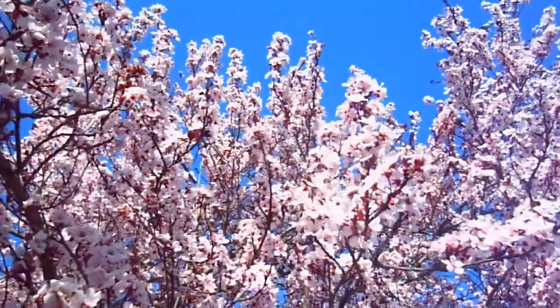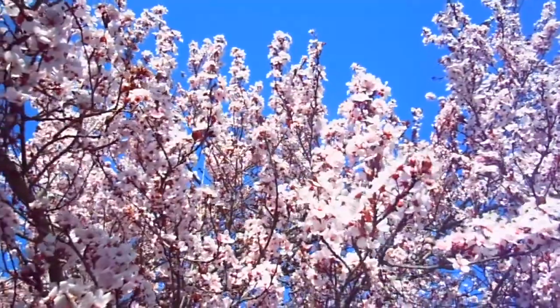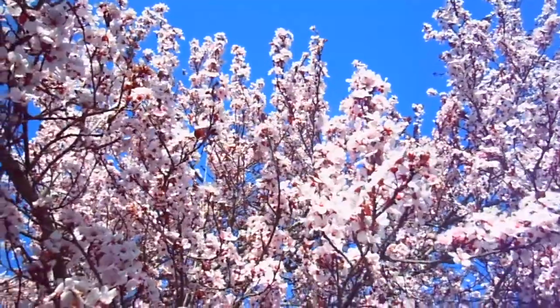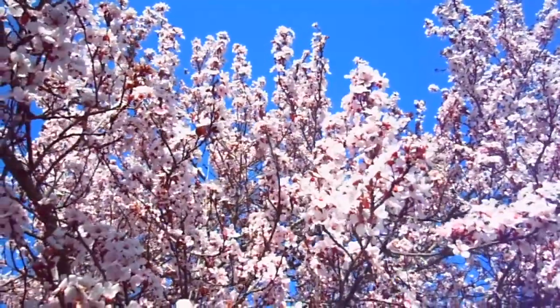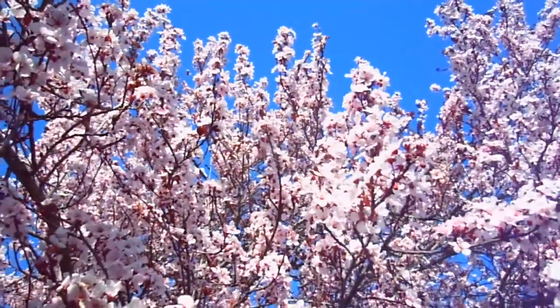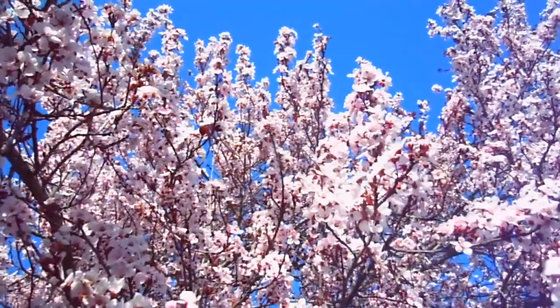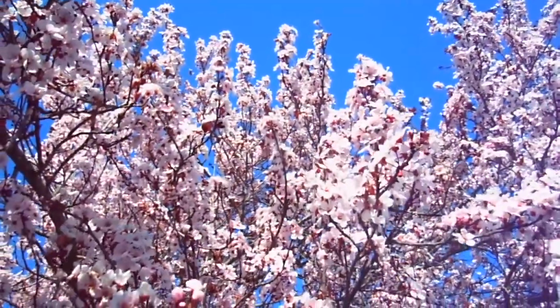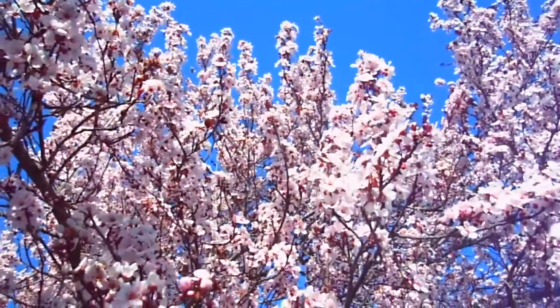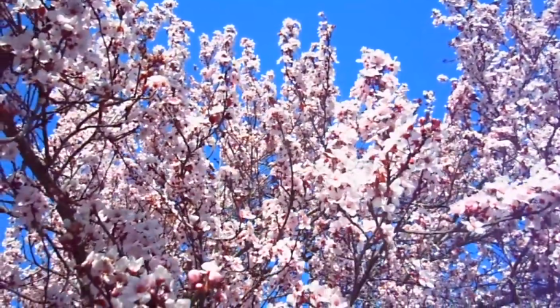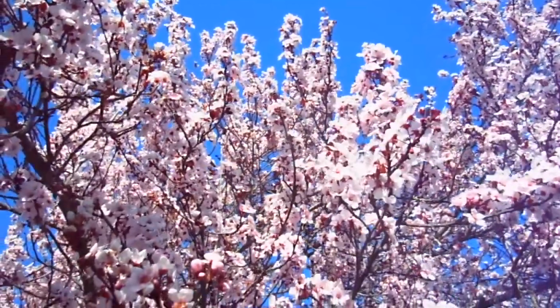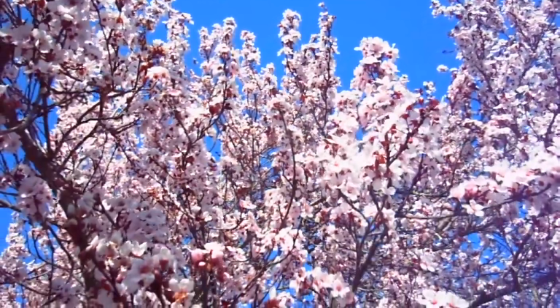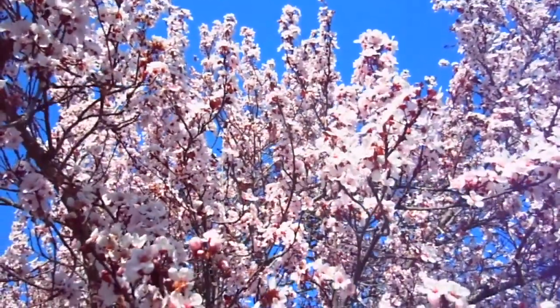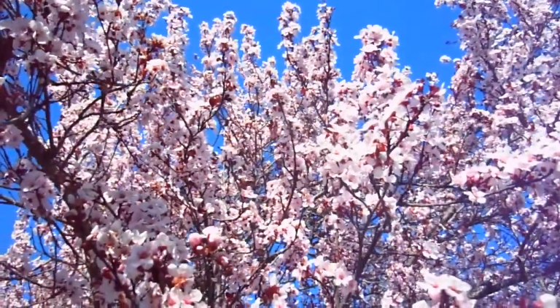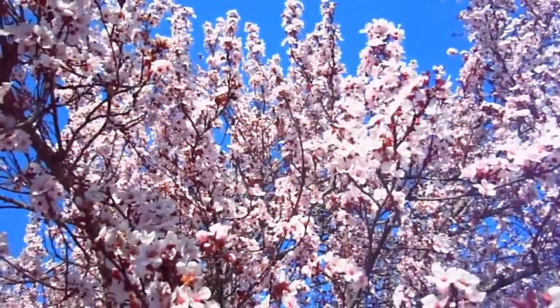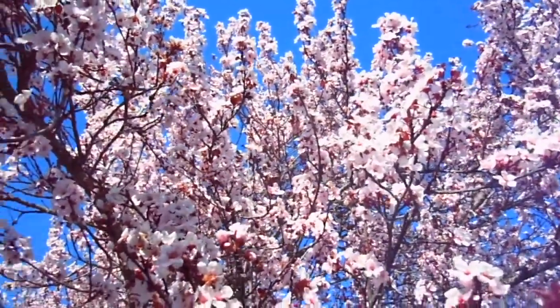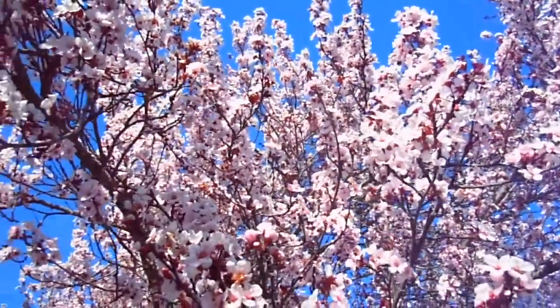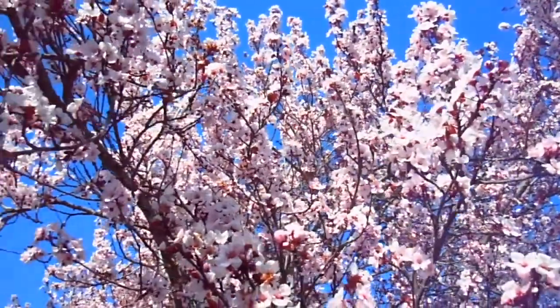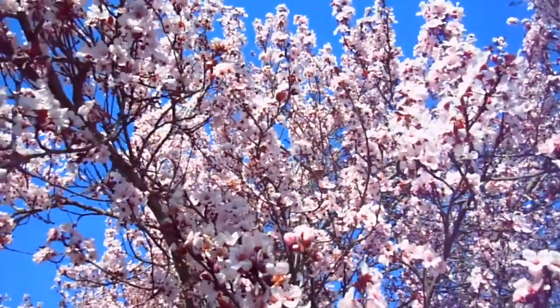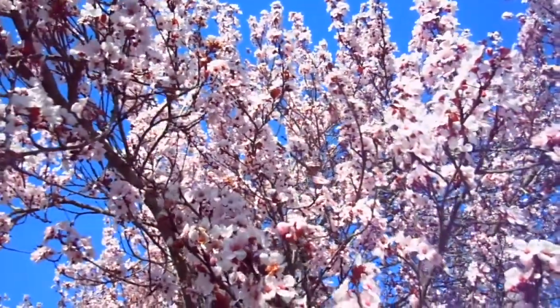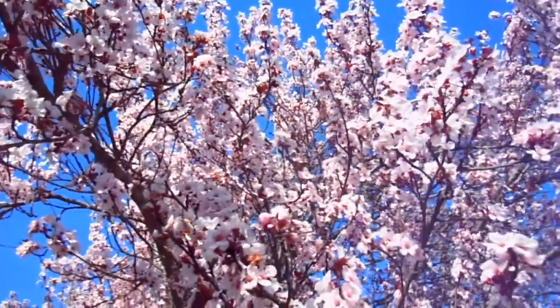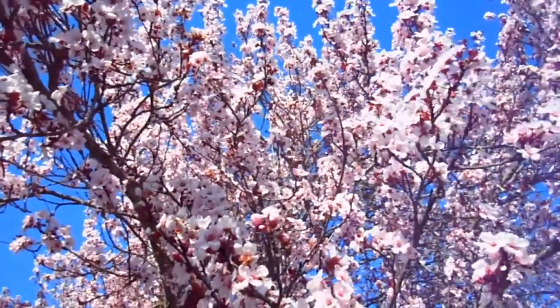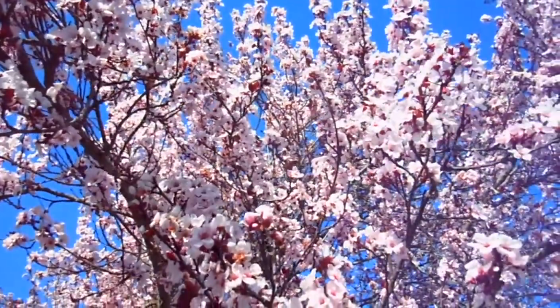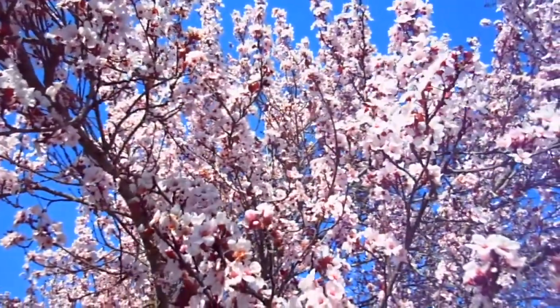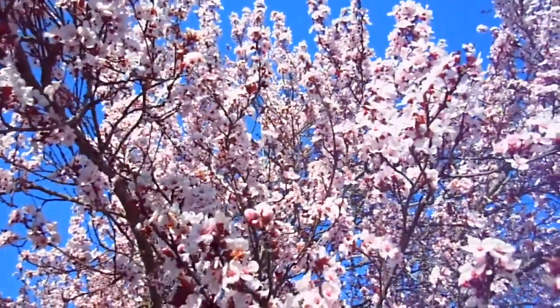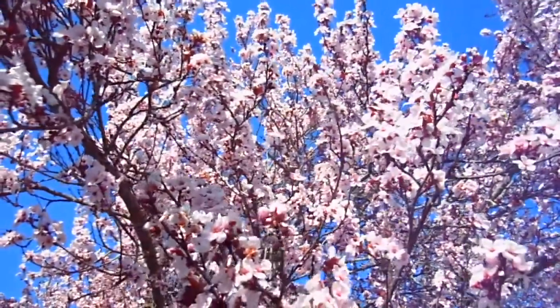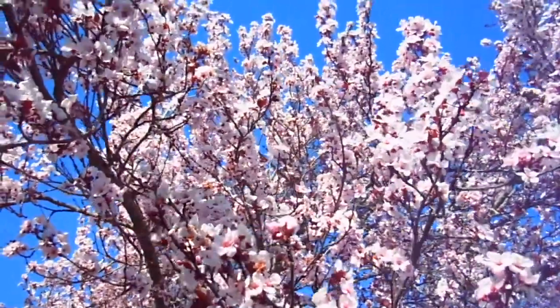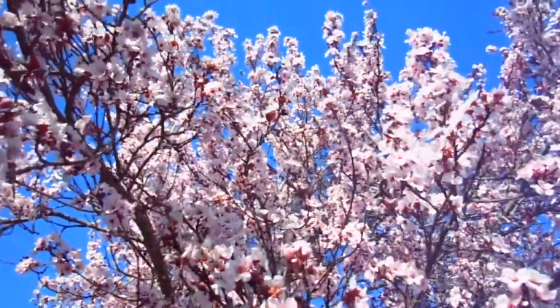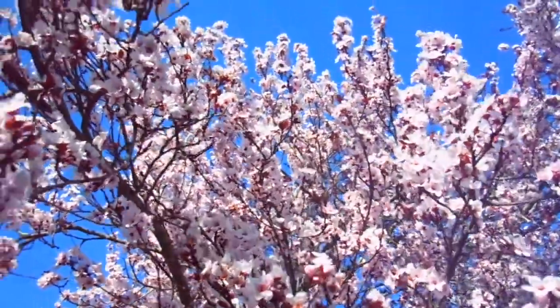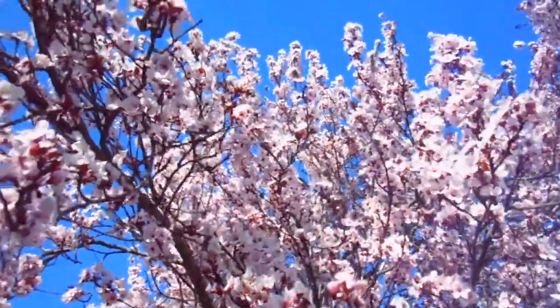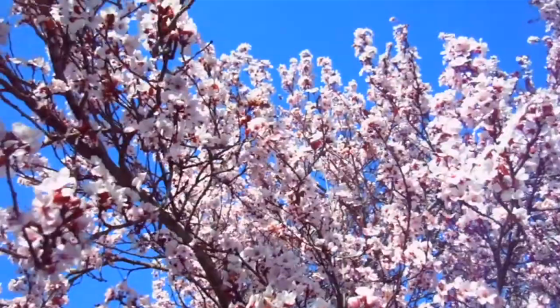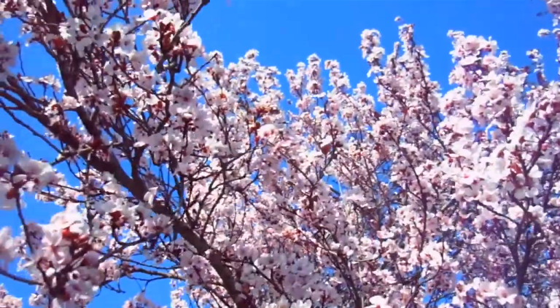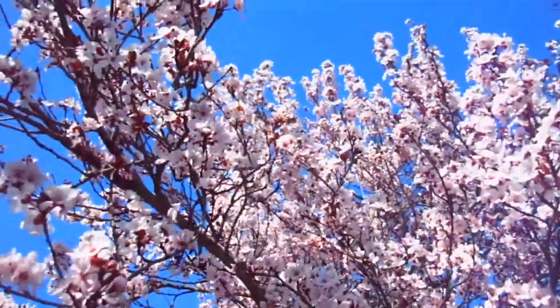Just trying to hold the camera a little more still. Maybe you can see some bees flying around.